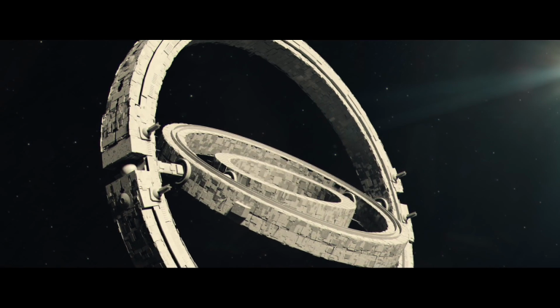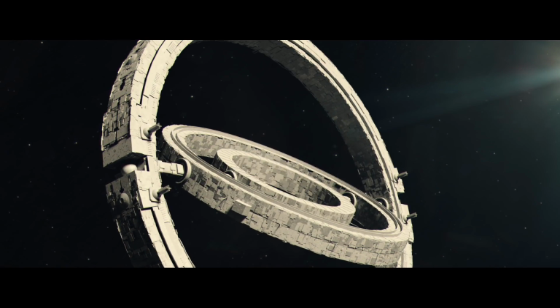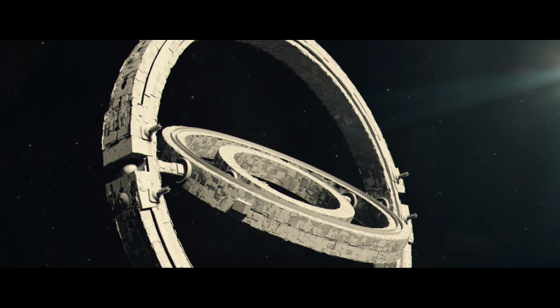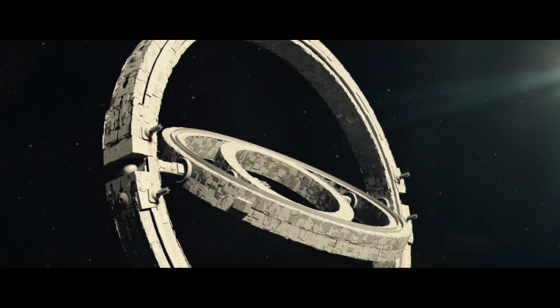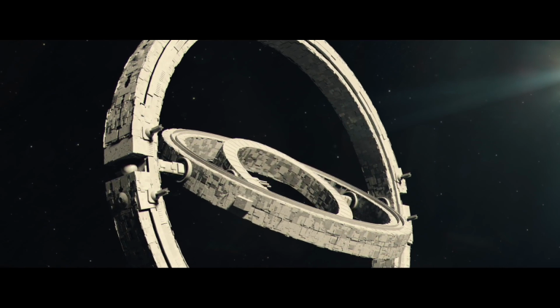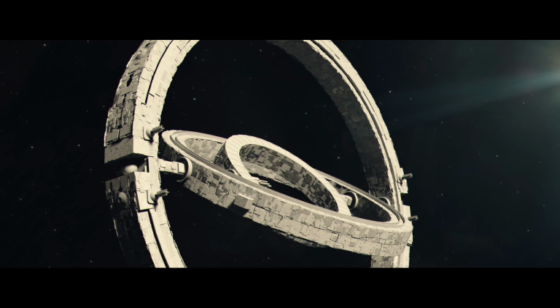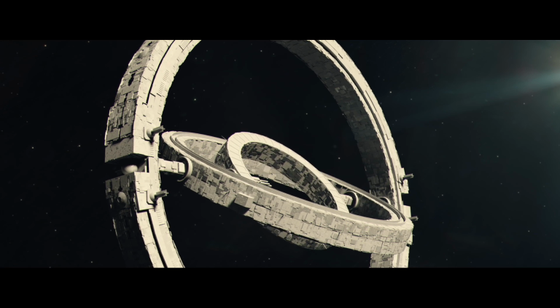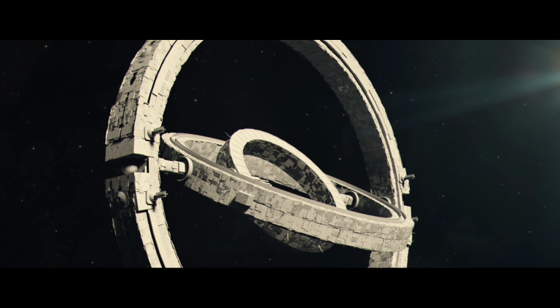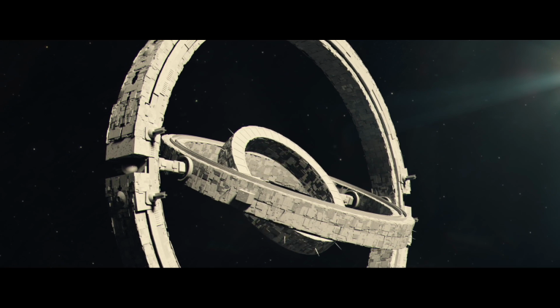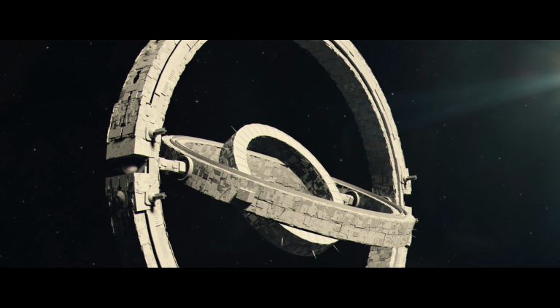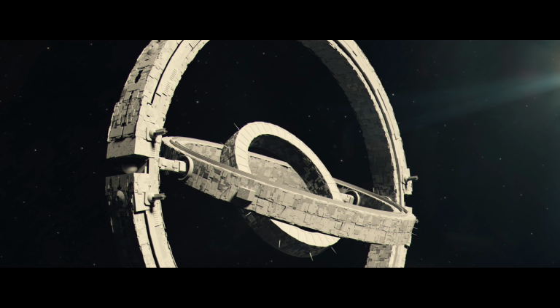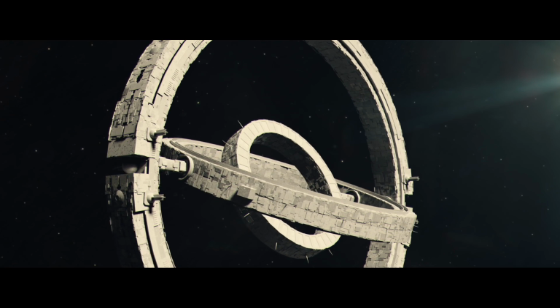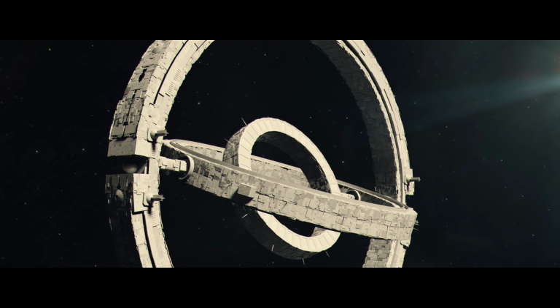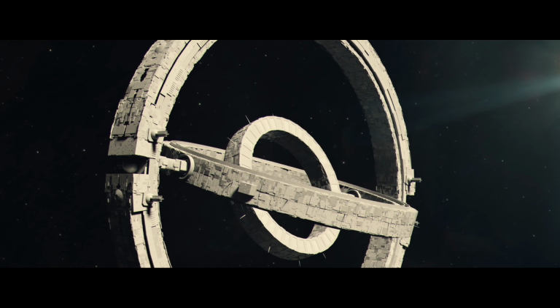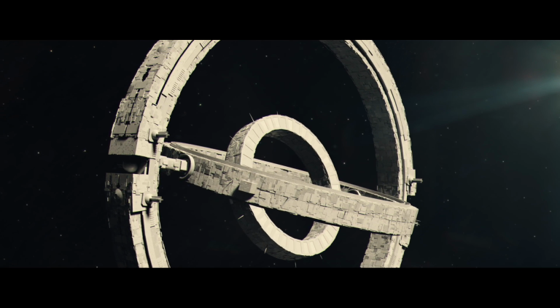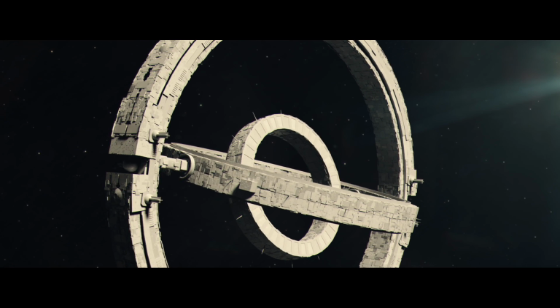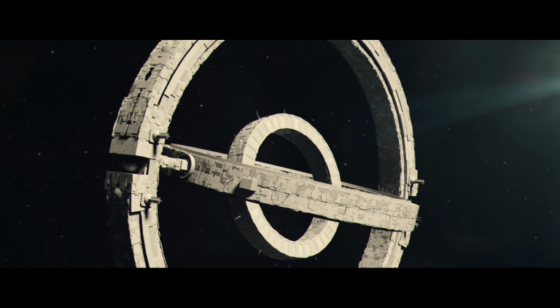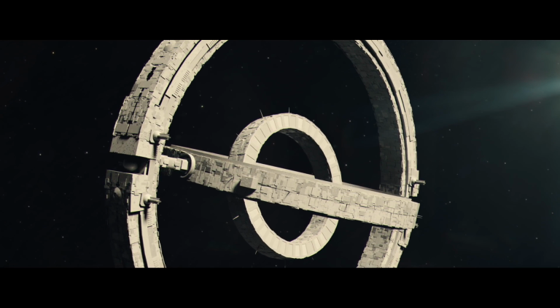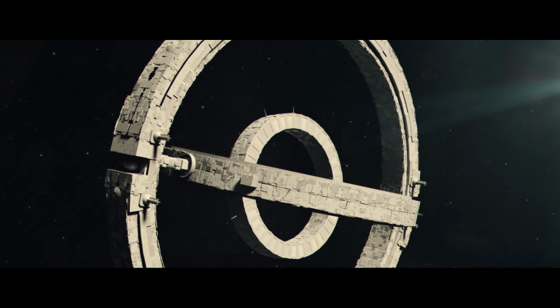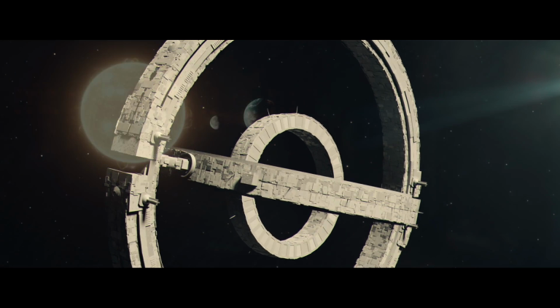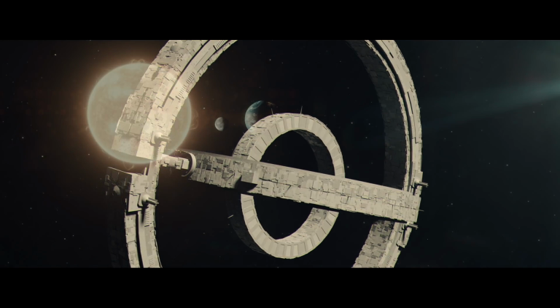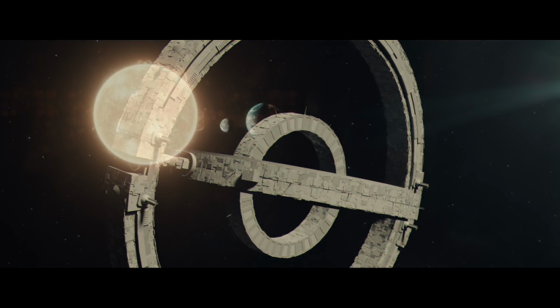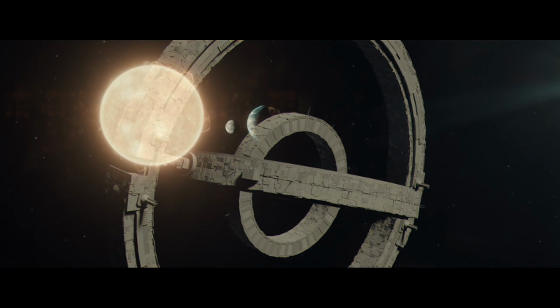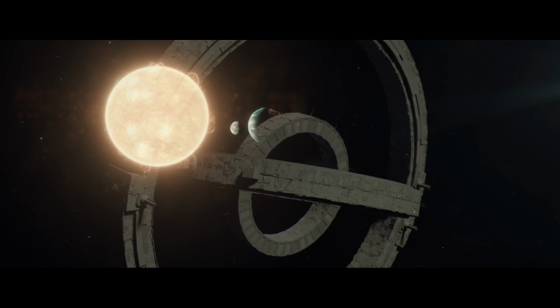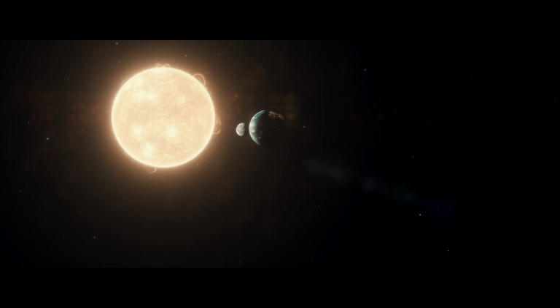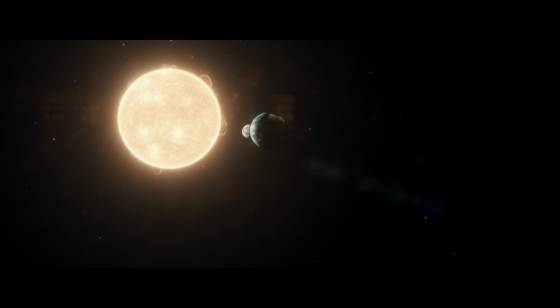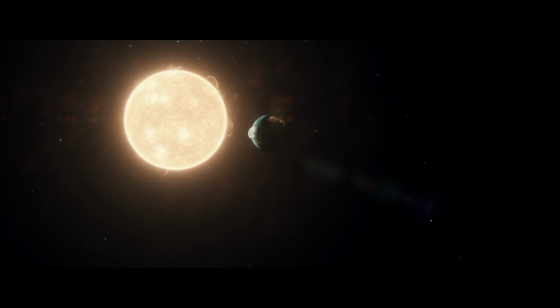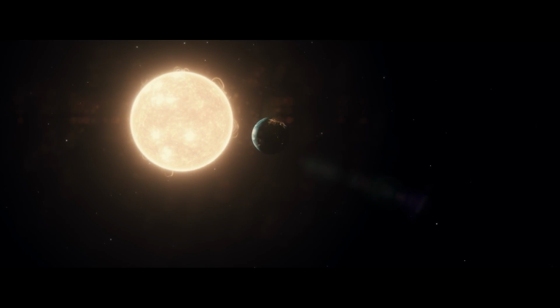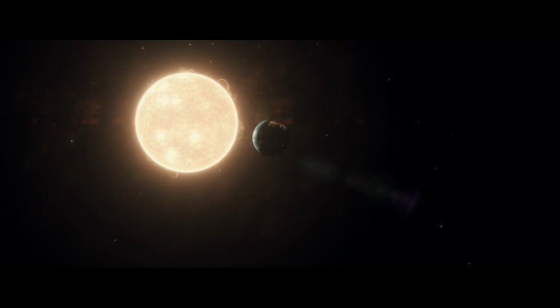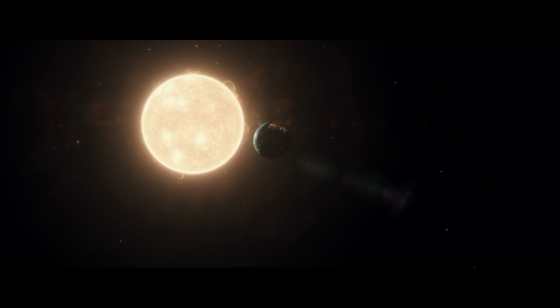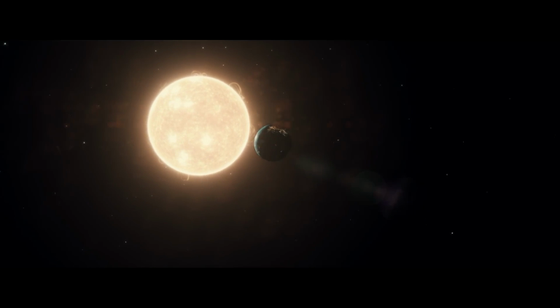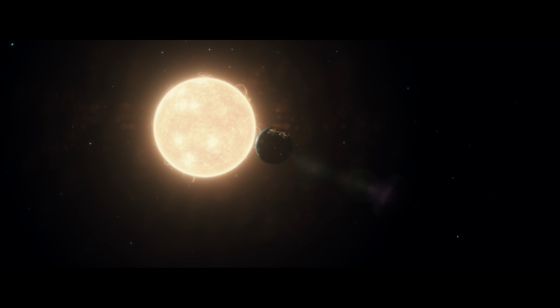Everything from generating the first artificial gravity to colonizing the entire solar system.